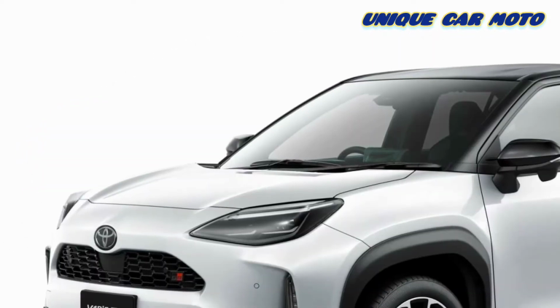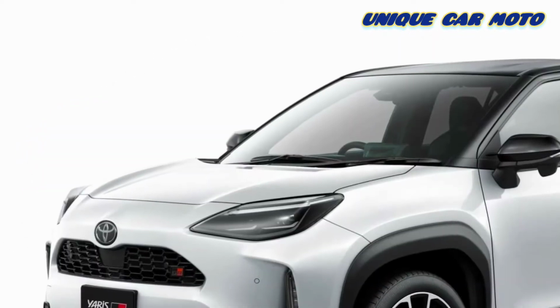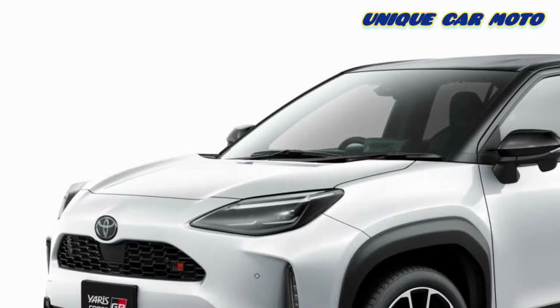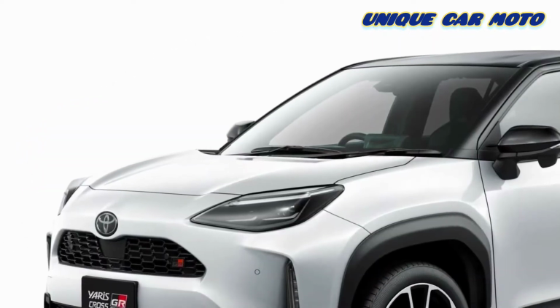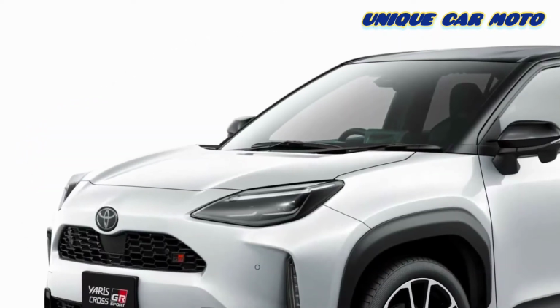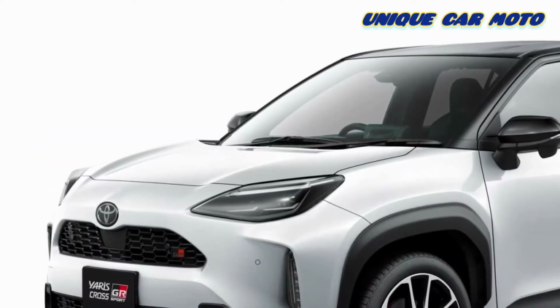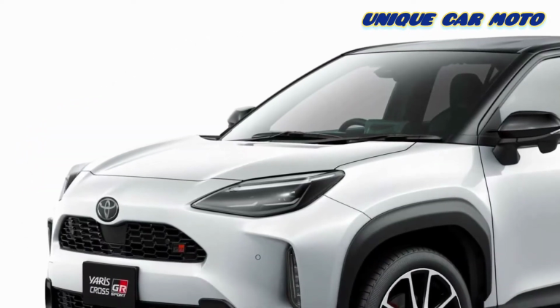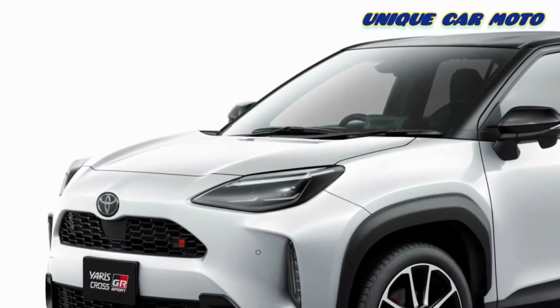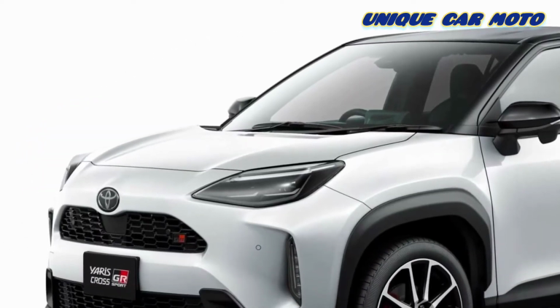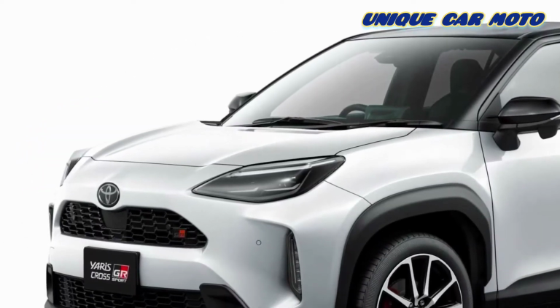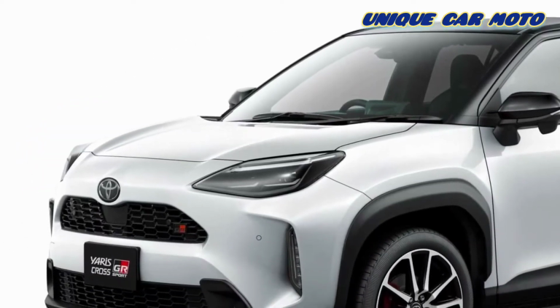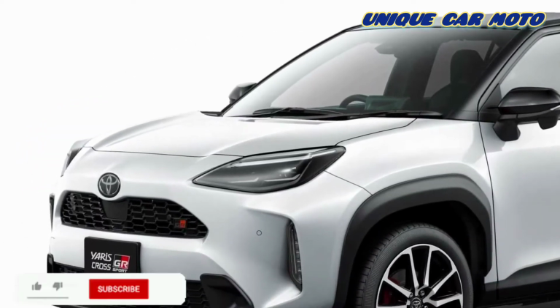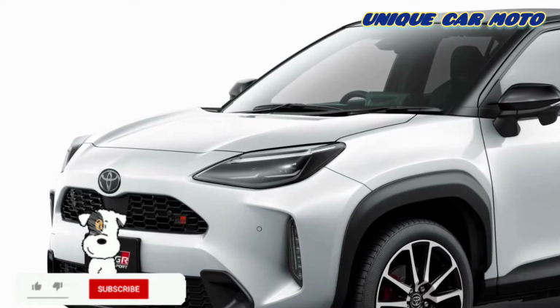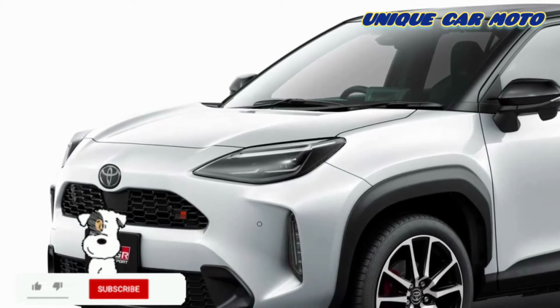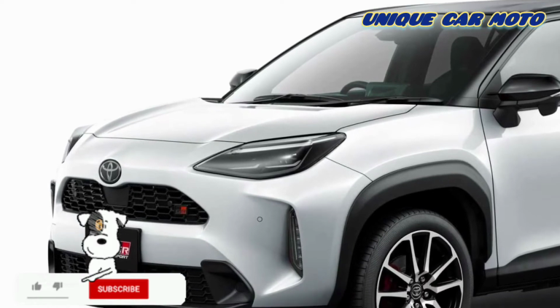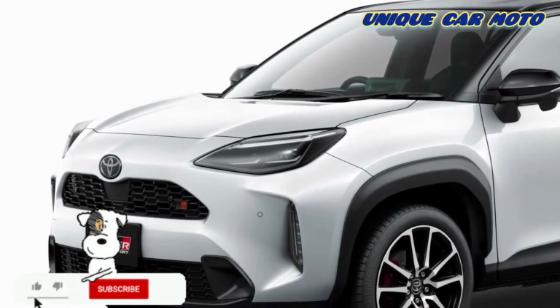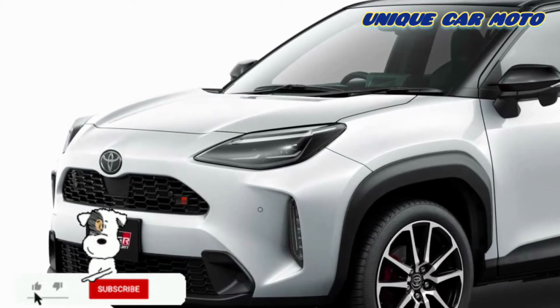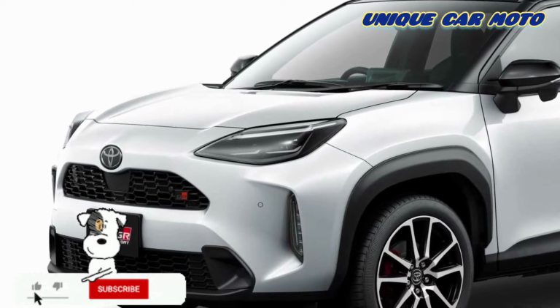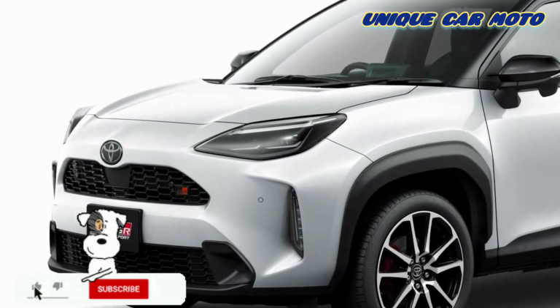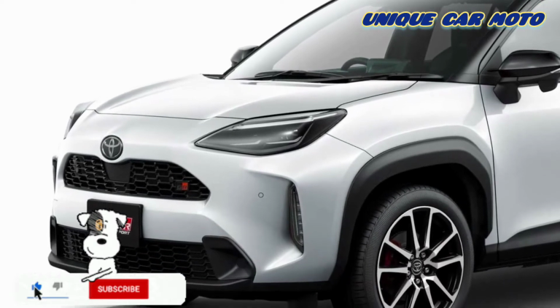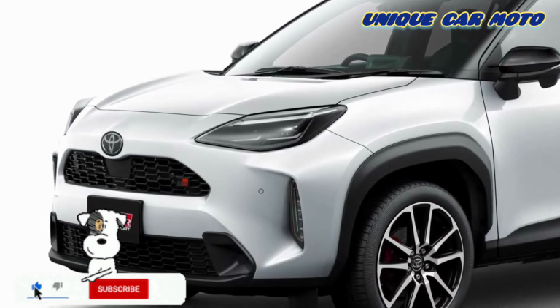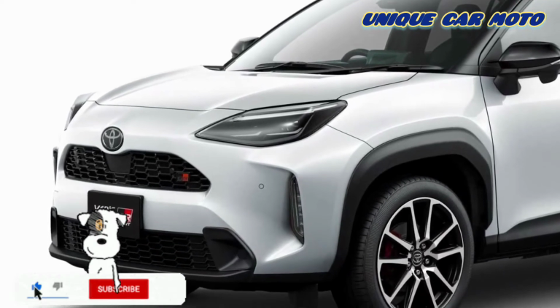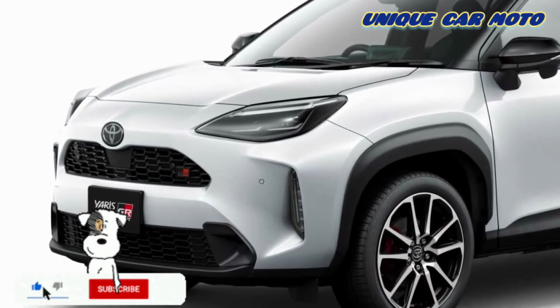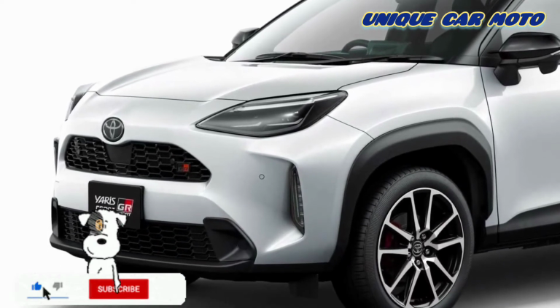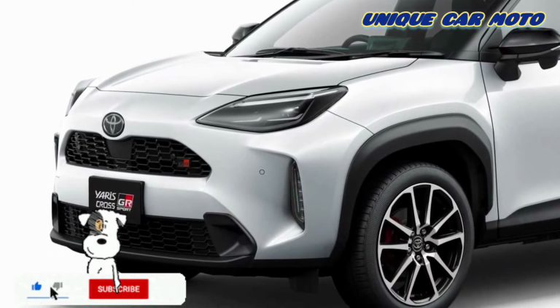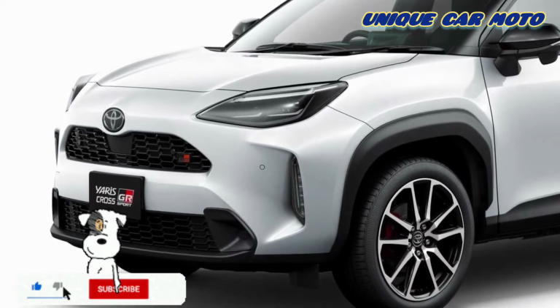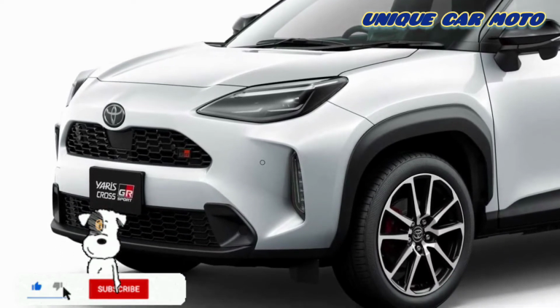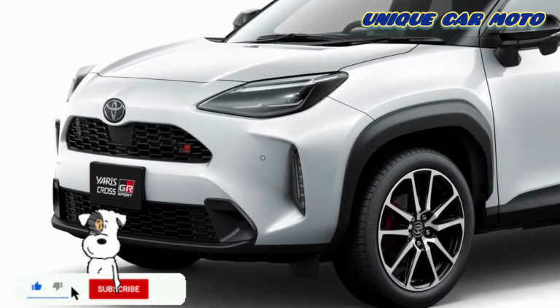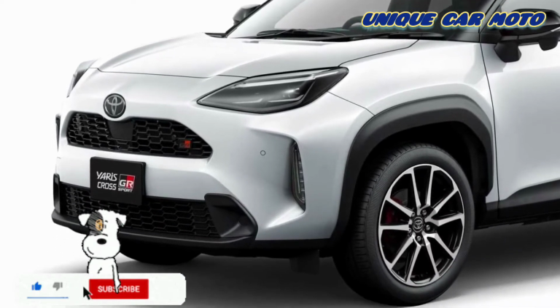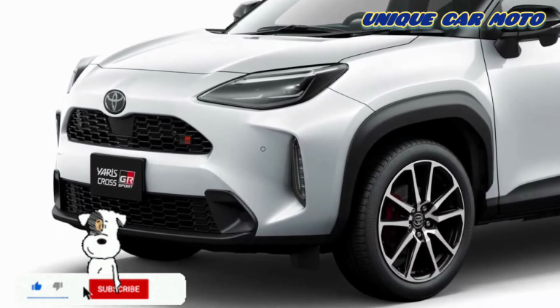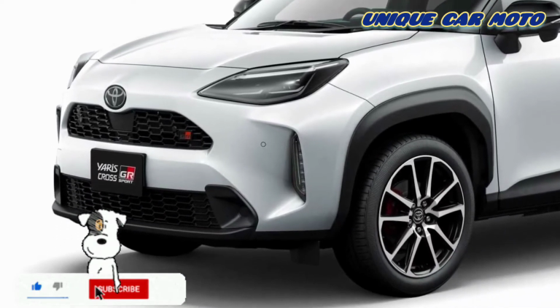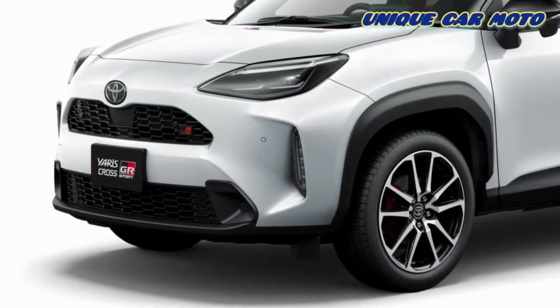A new version of the small crossover, the Toyota Yaris Cross GR Sport, is debuting in Japan.